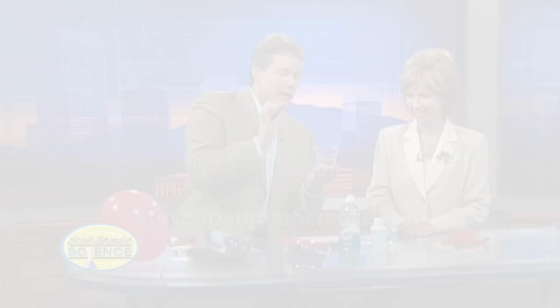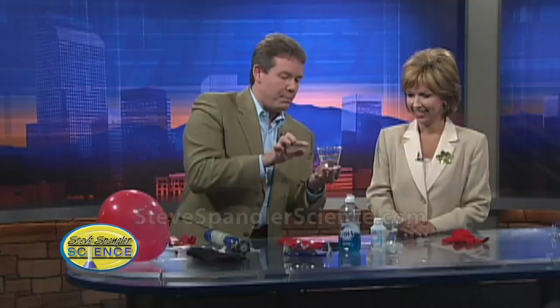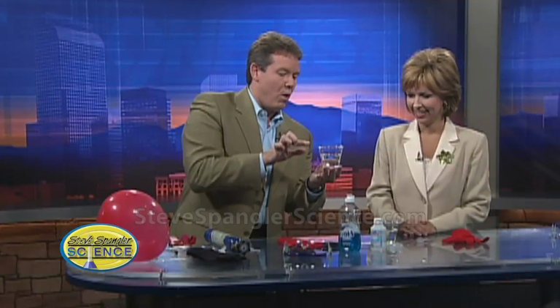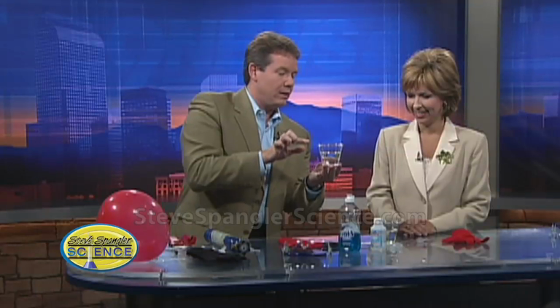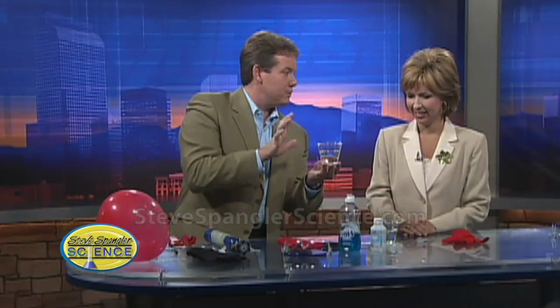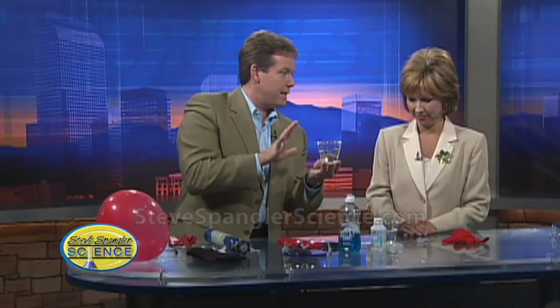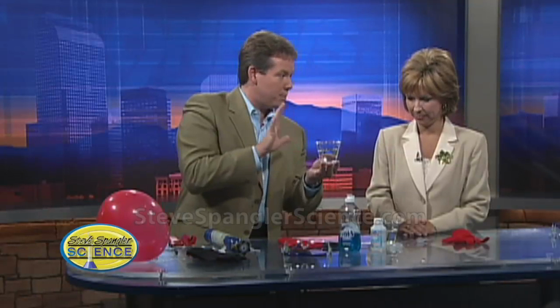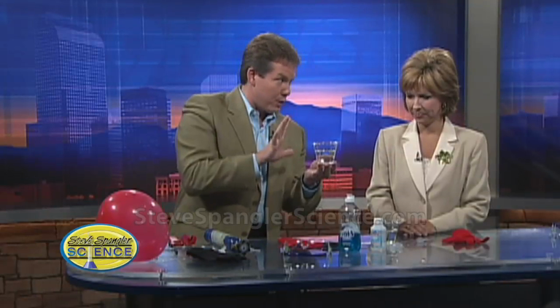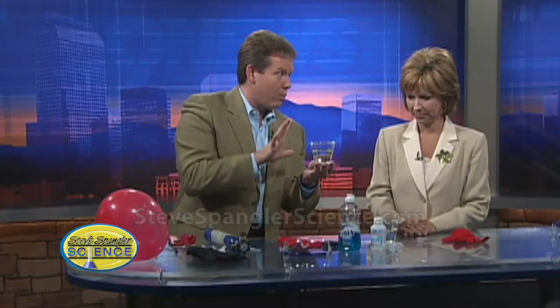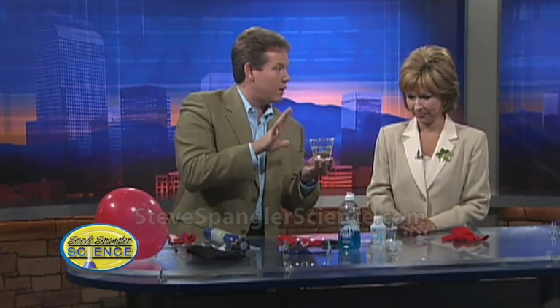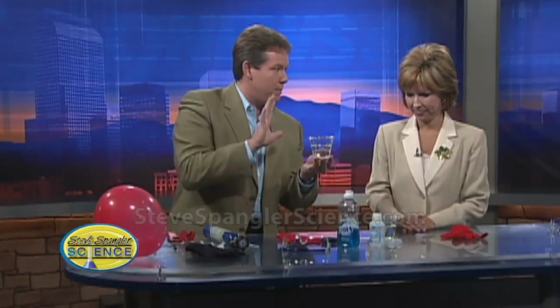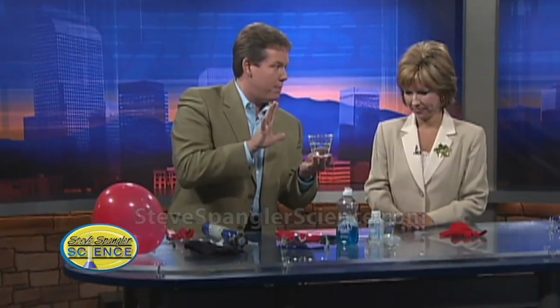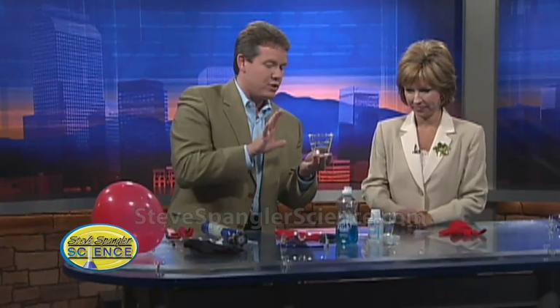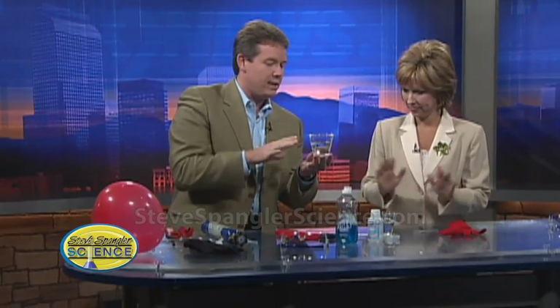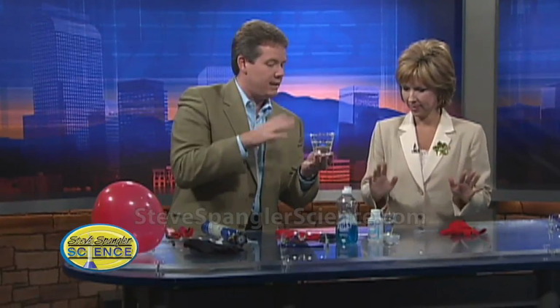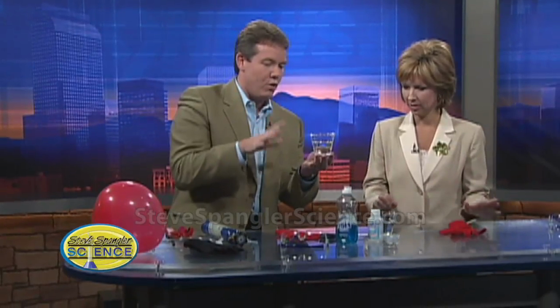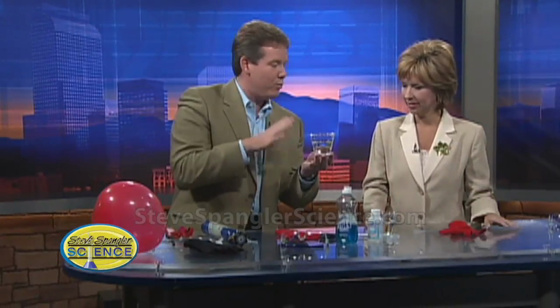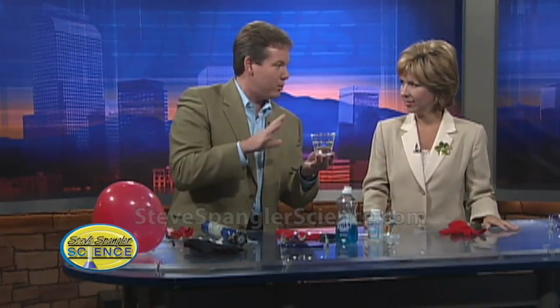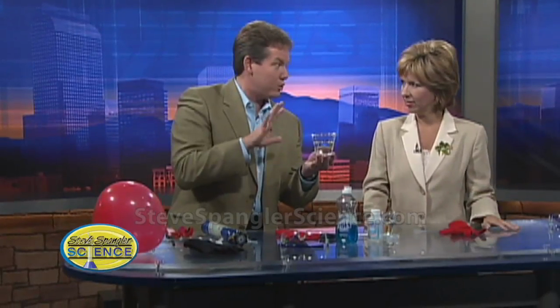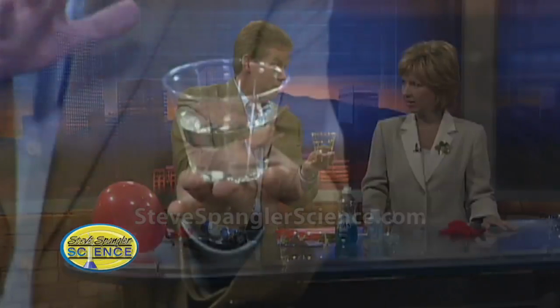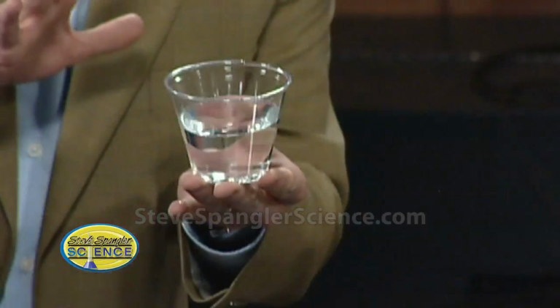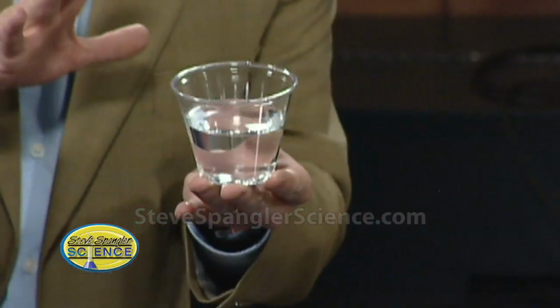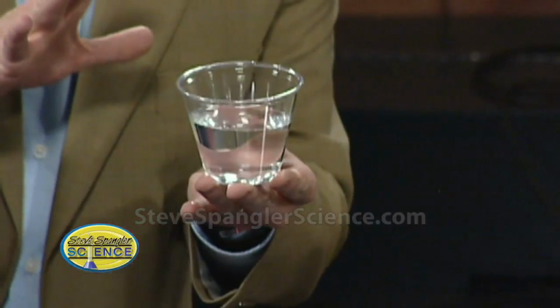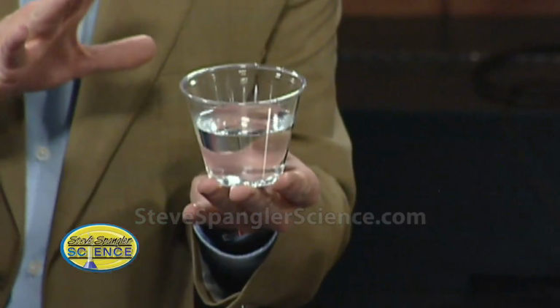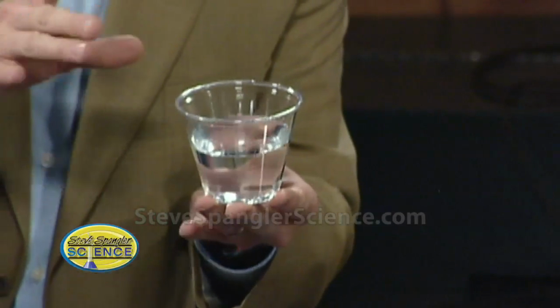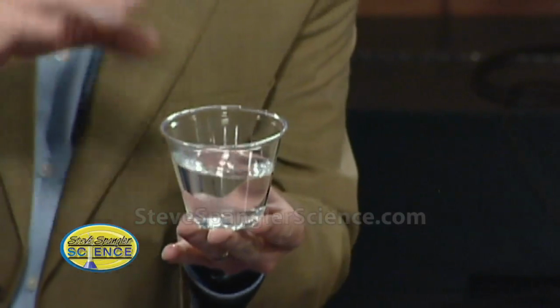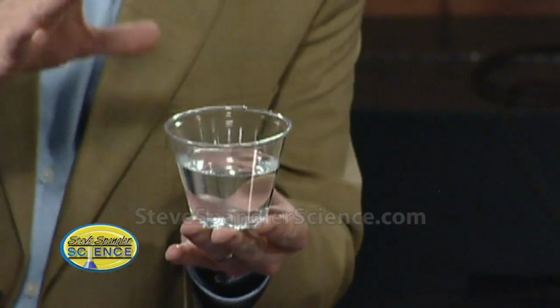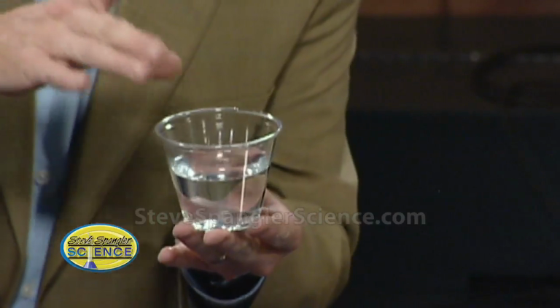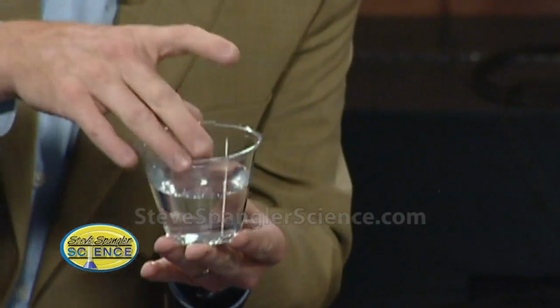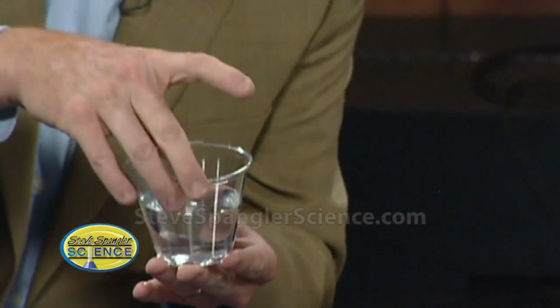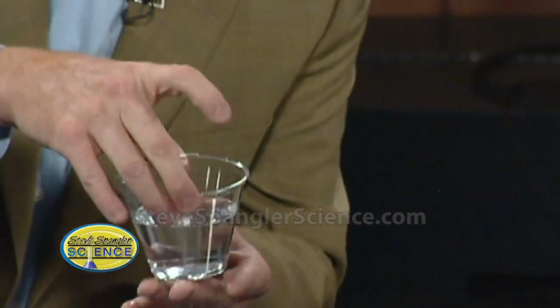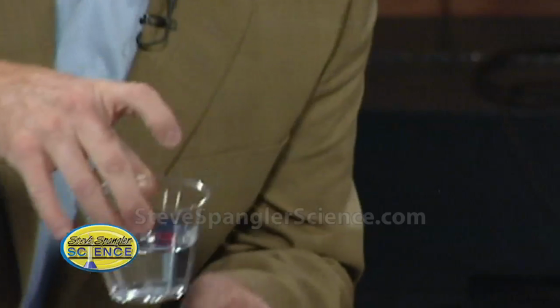A cup of water — pure water, the best you can get. No minerals. You really want the good stuff, like bottled water or distilled water.